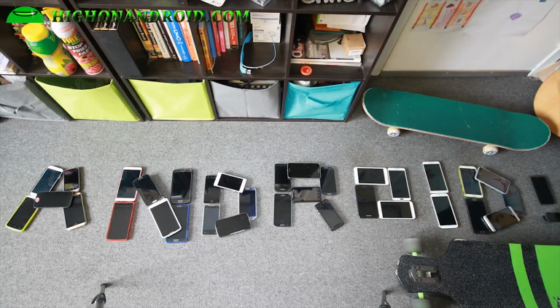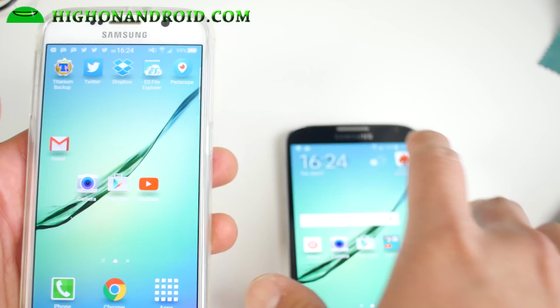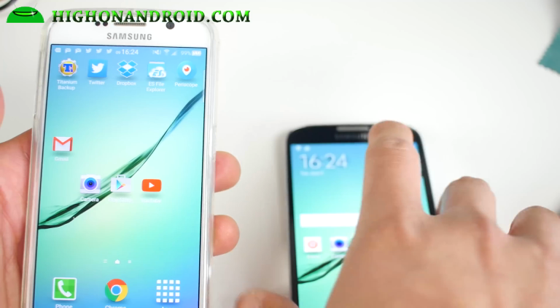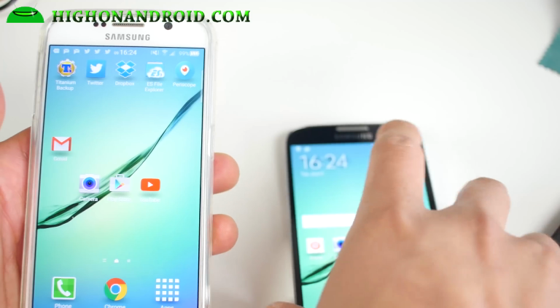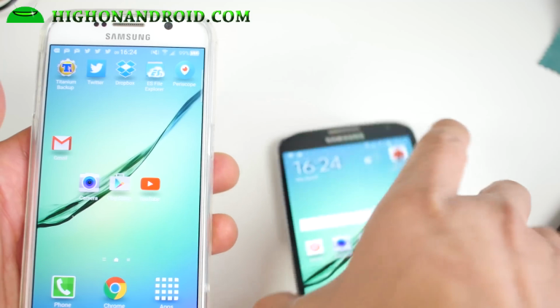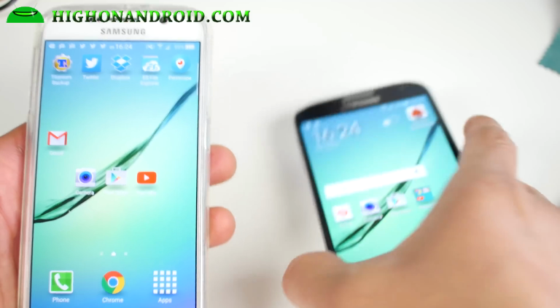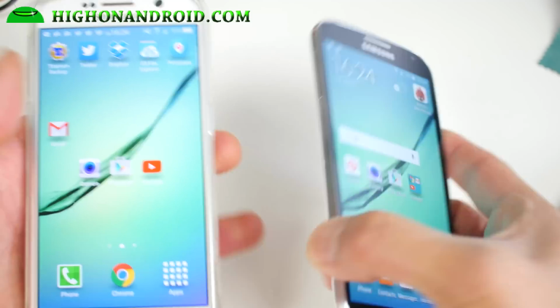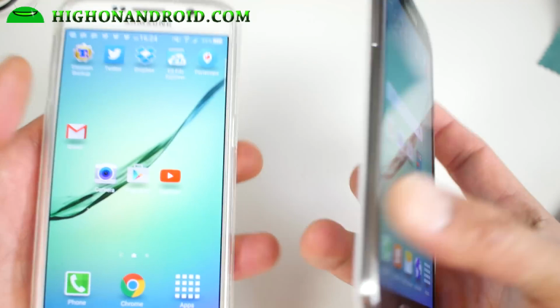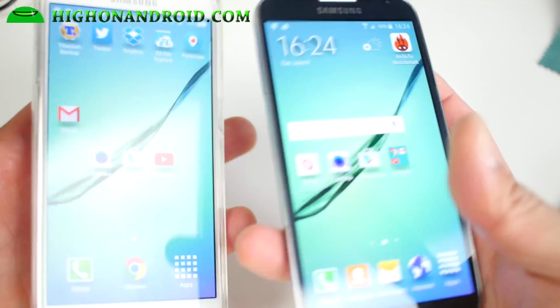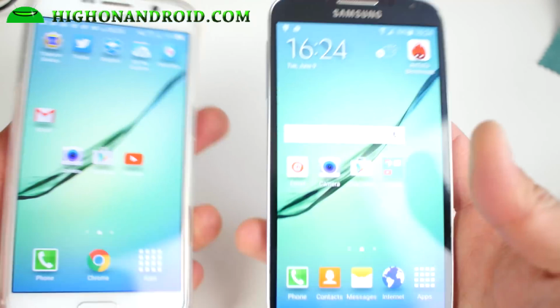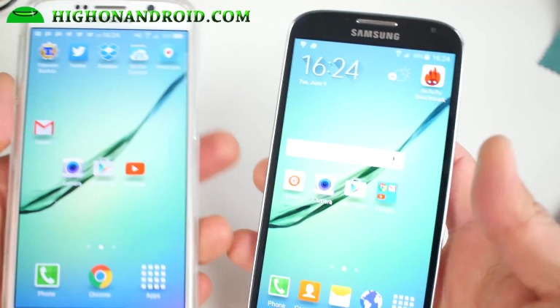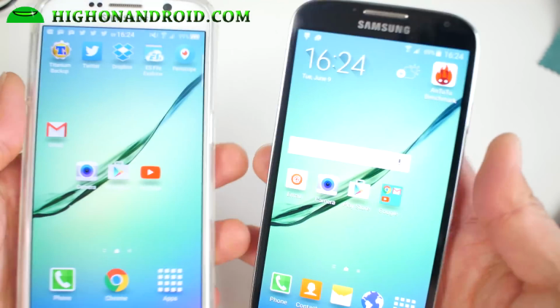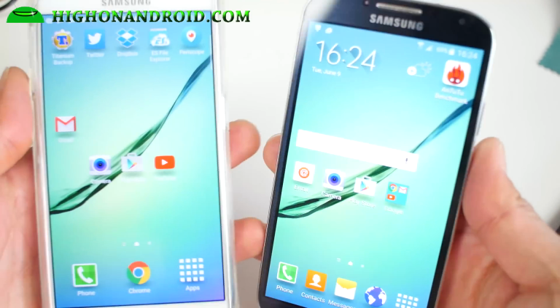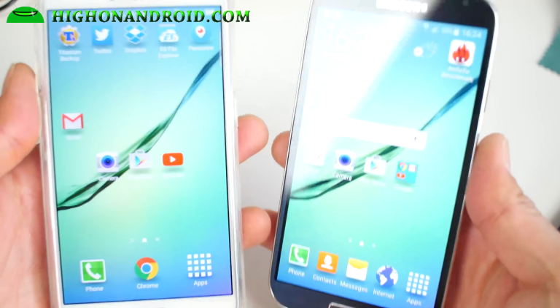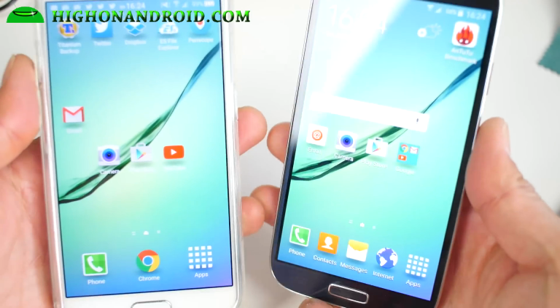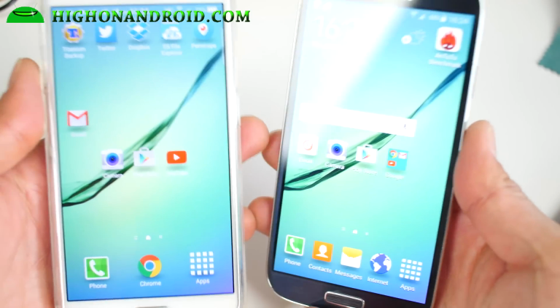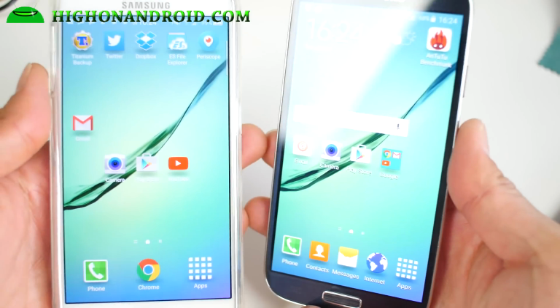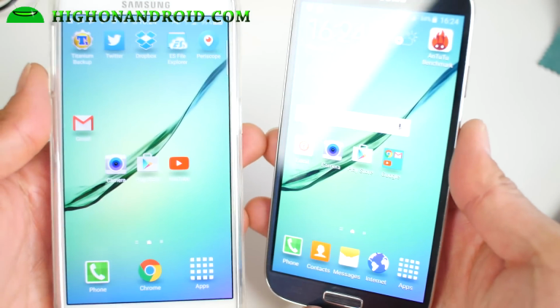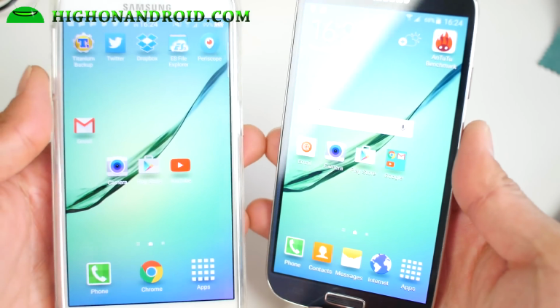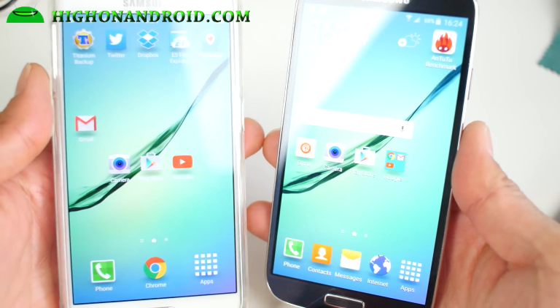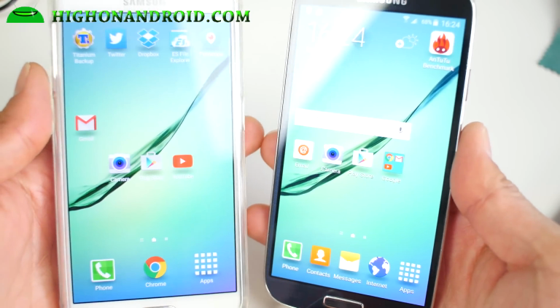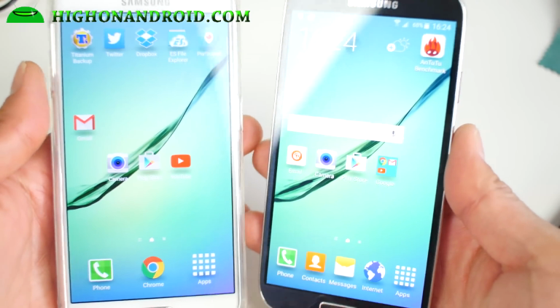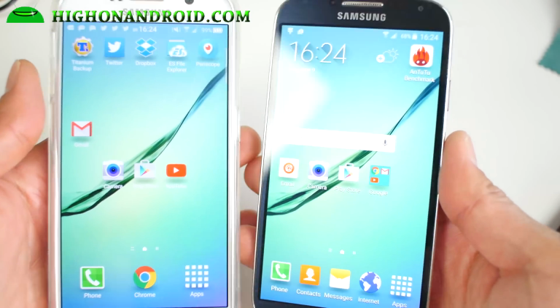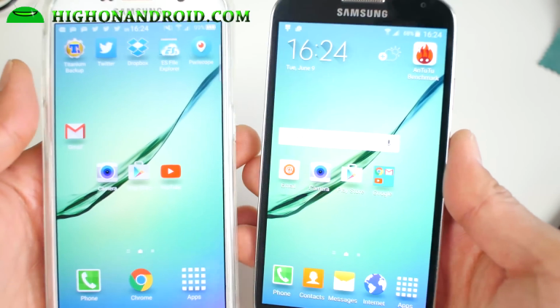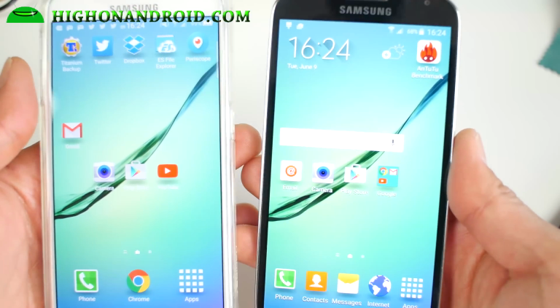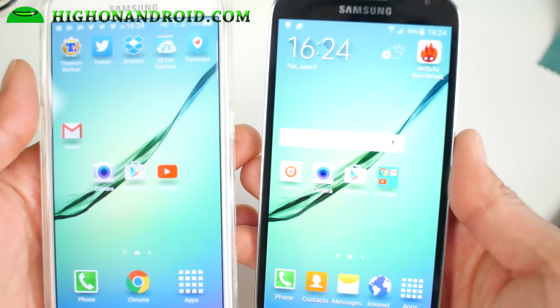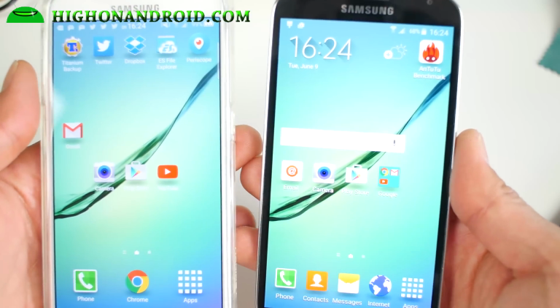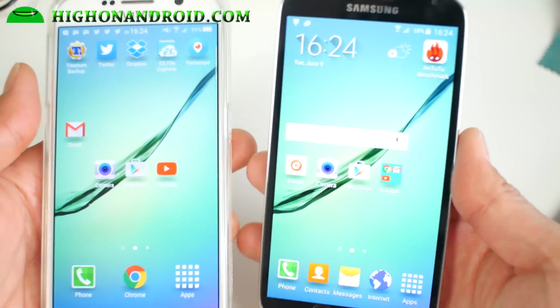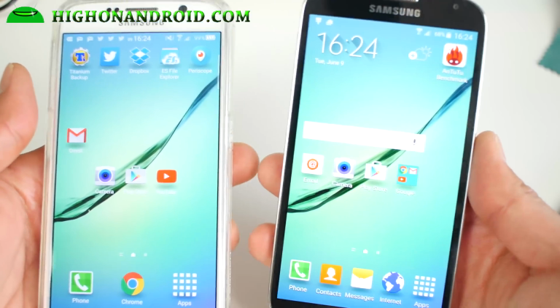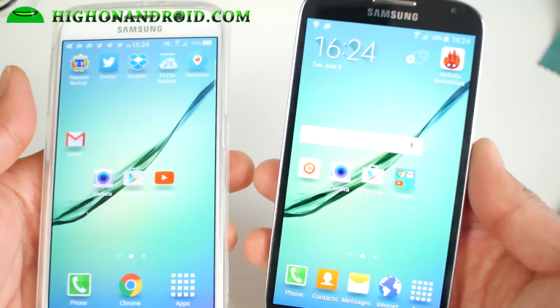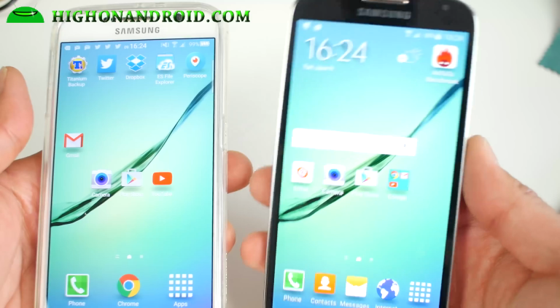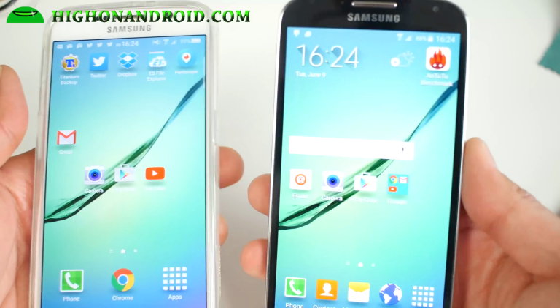Hi folks, I'm from SahanAndroid.com where we get on Android every day.